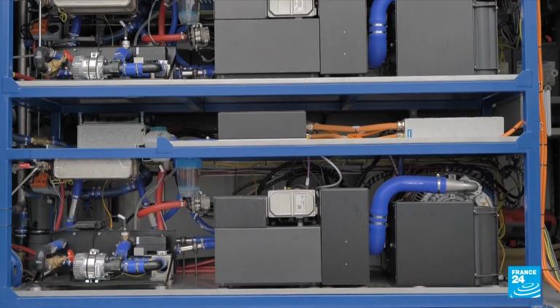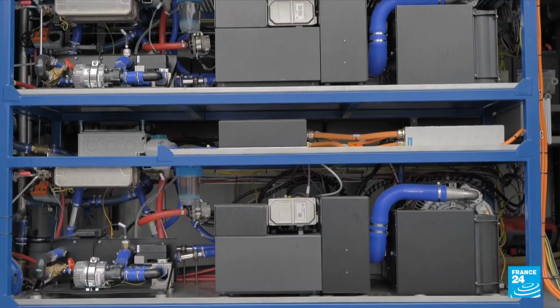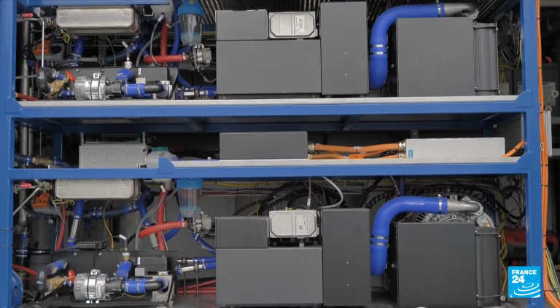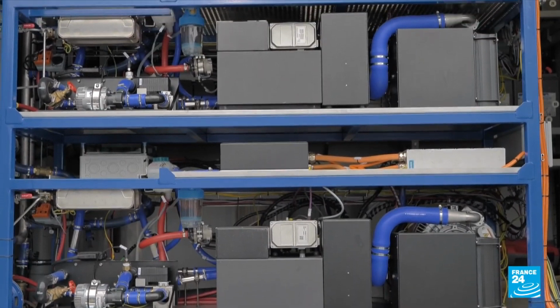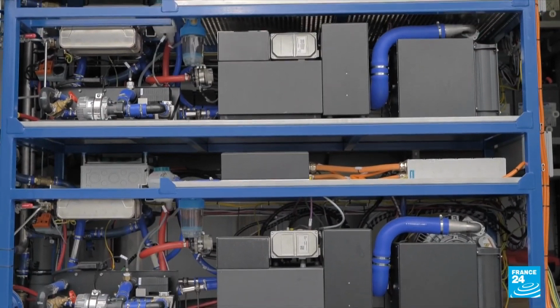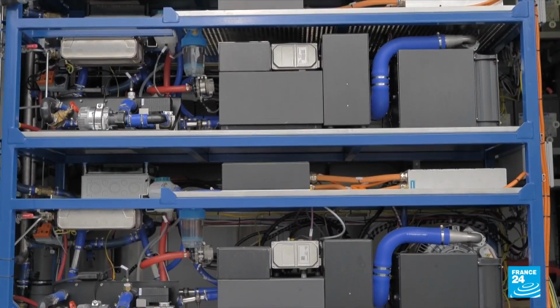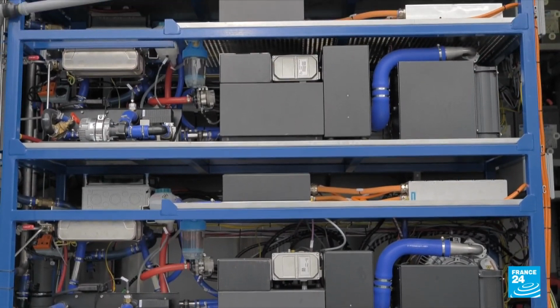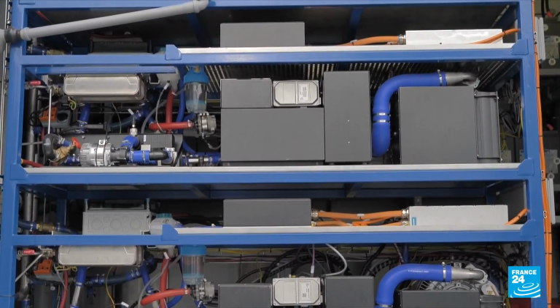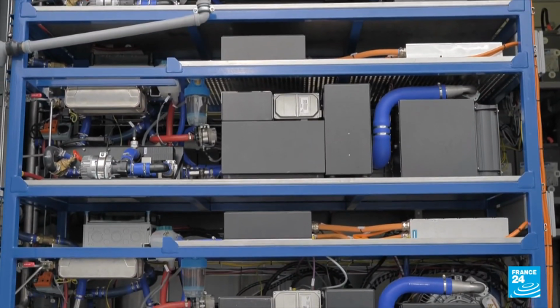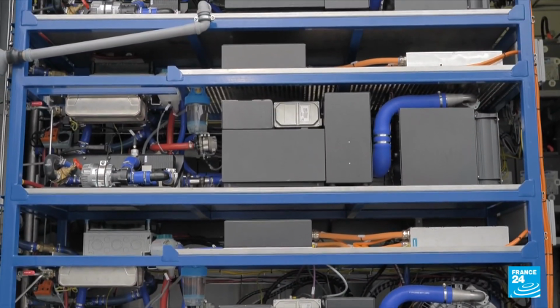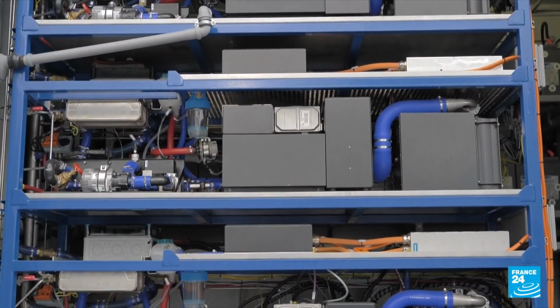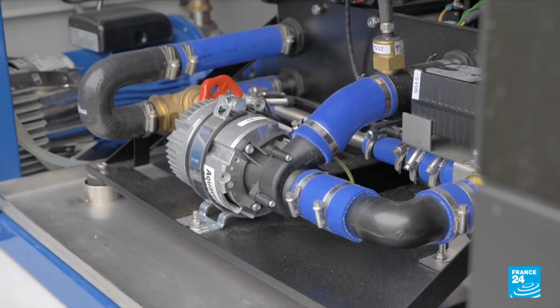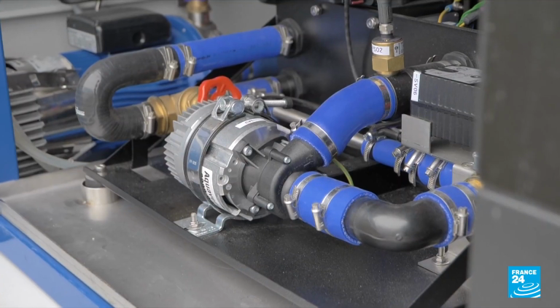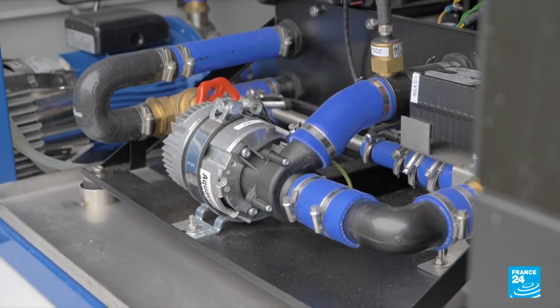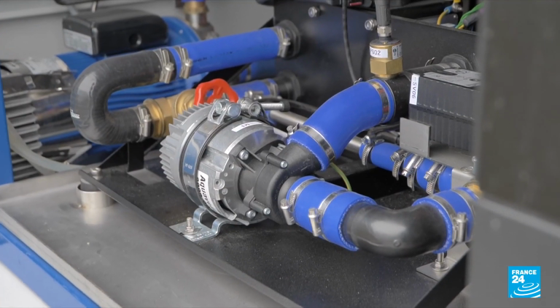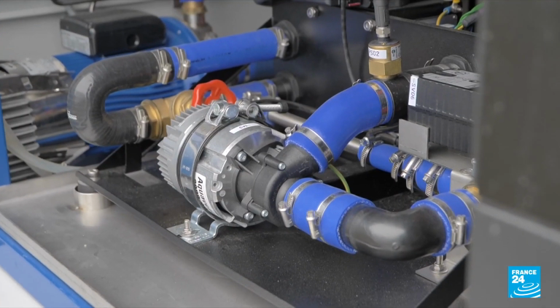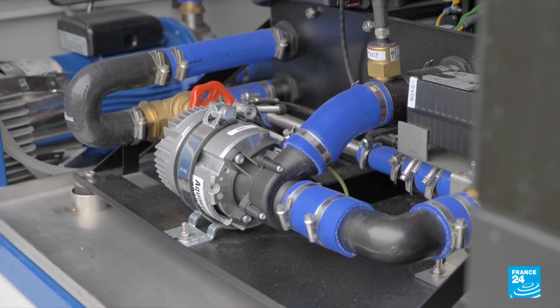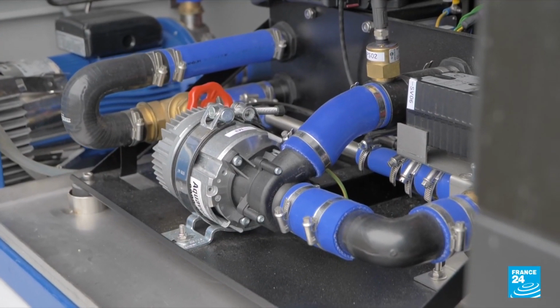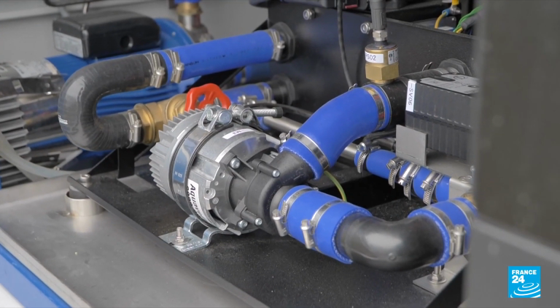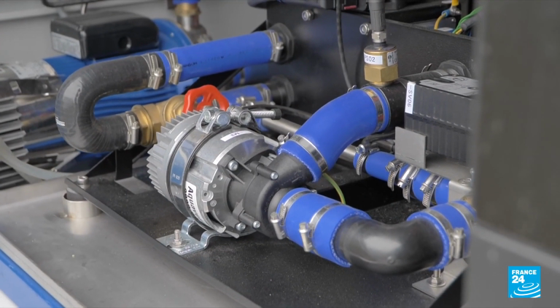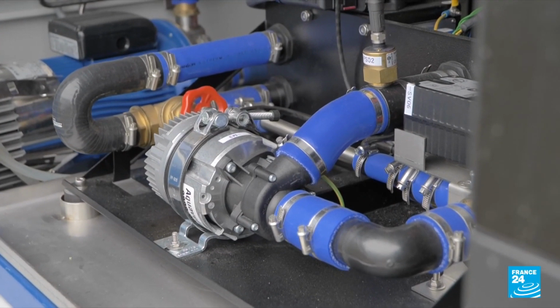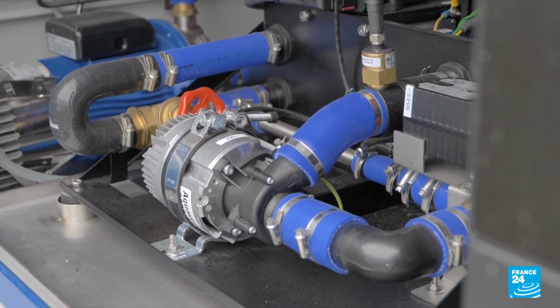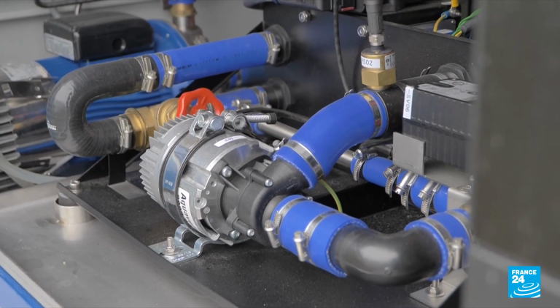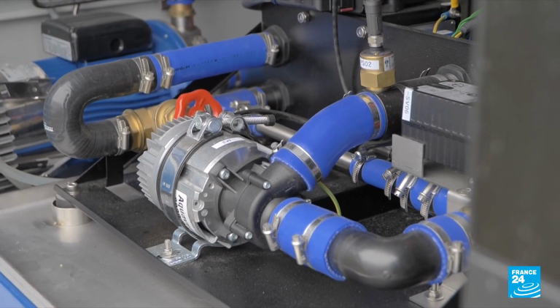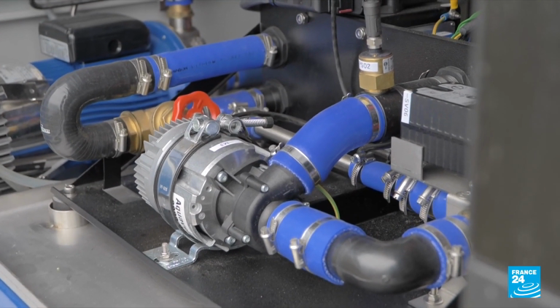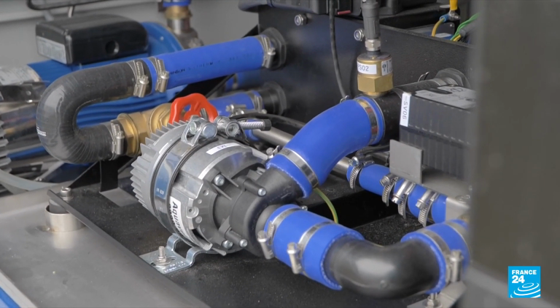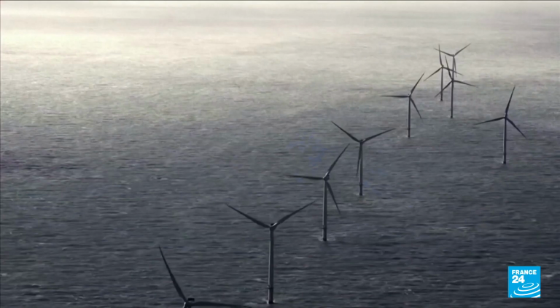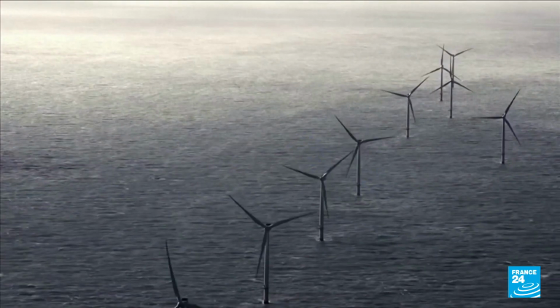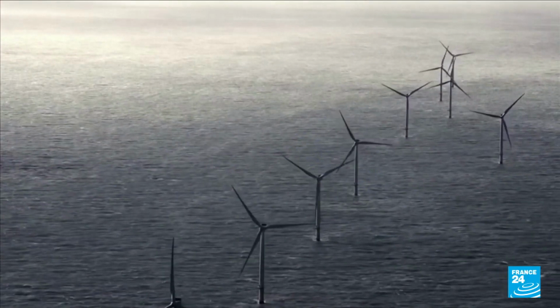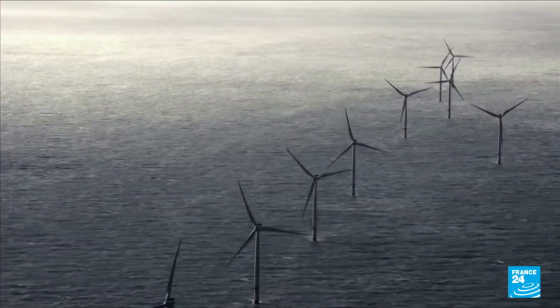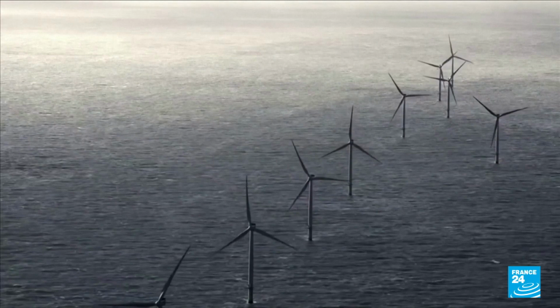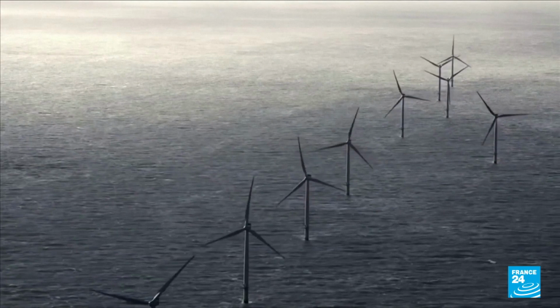And a useful by-product: hydrogen — now in high demand for storing renewably produced energy.